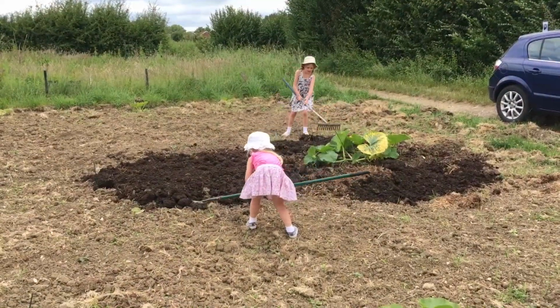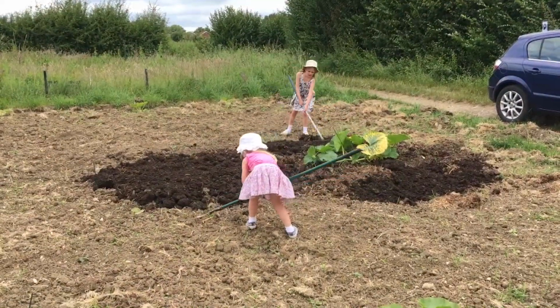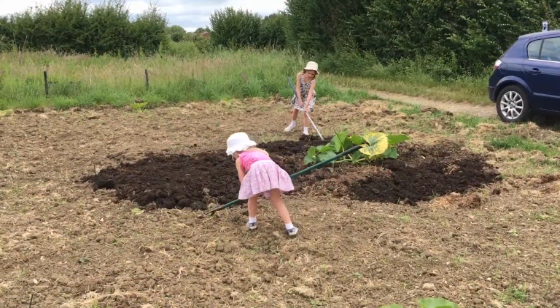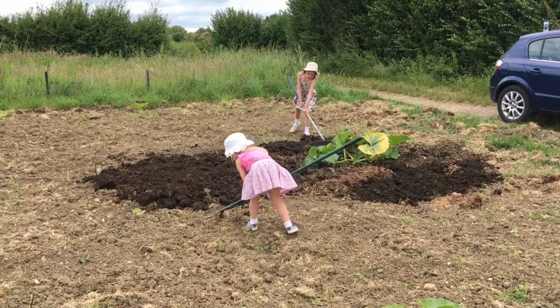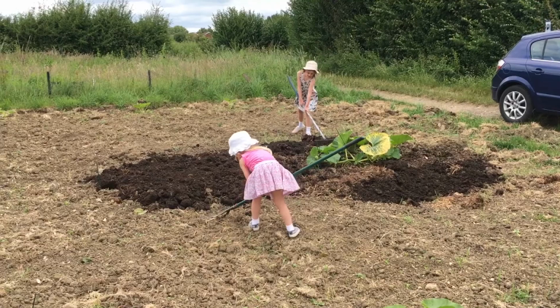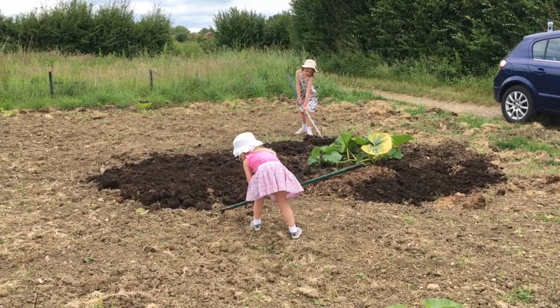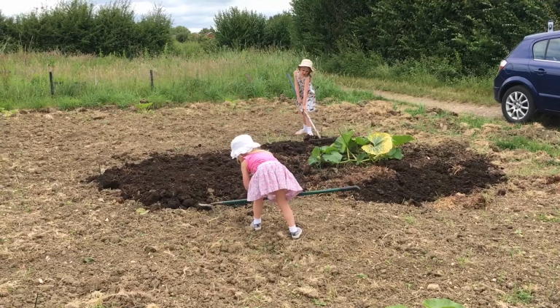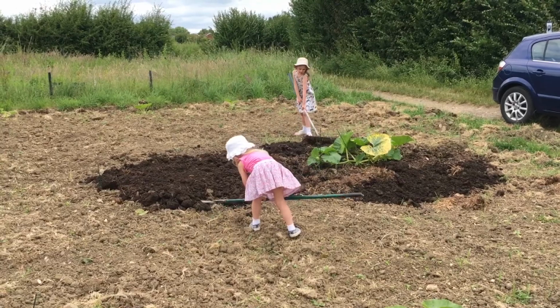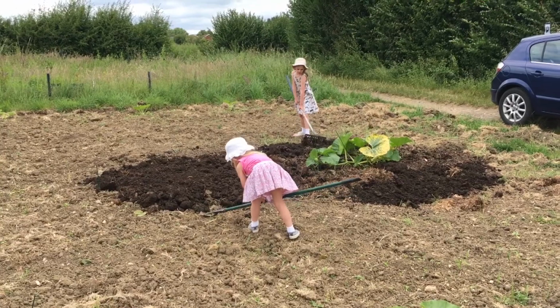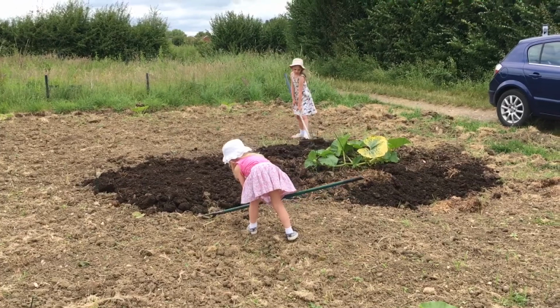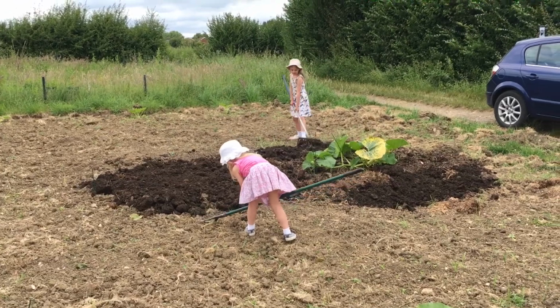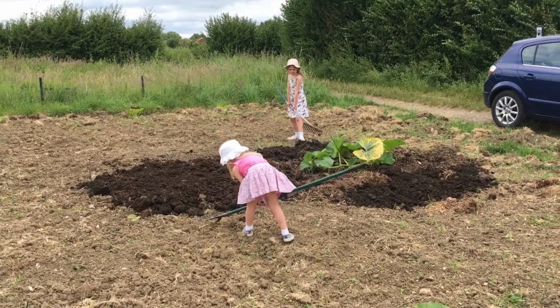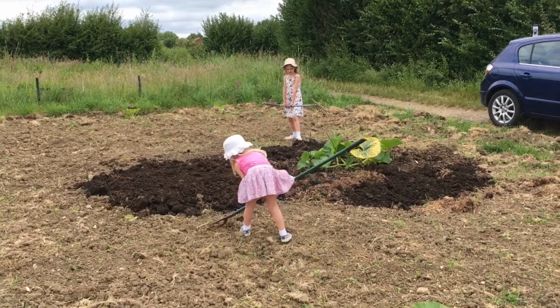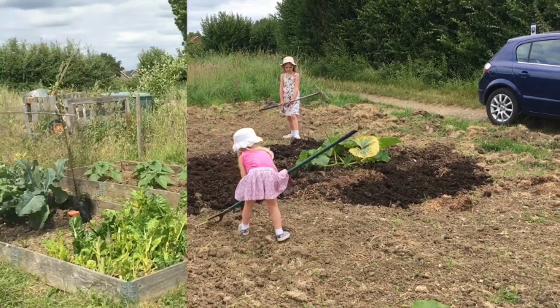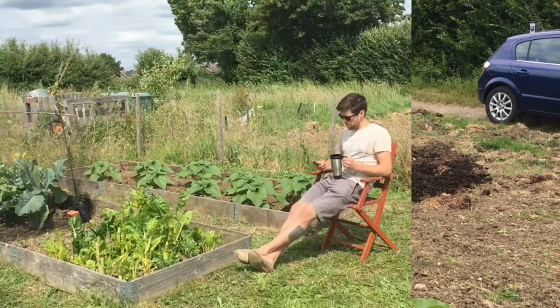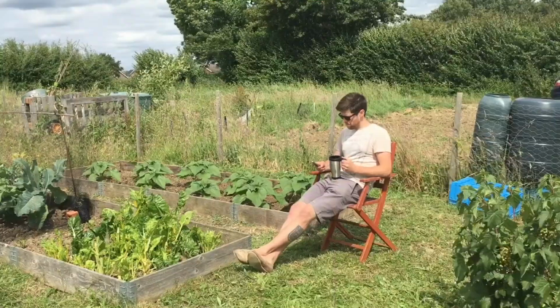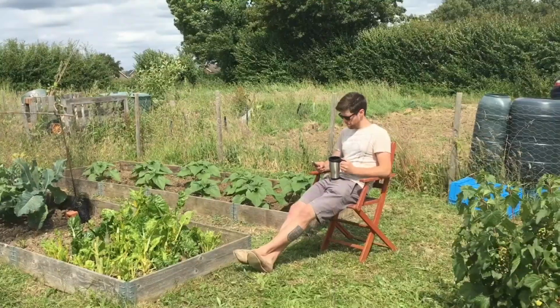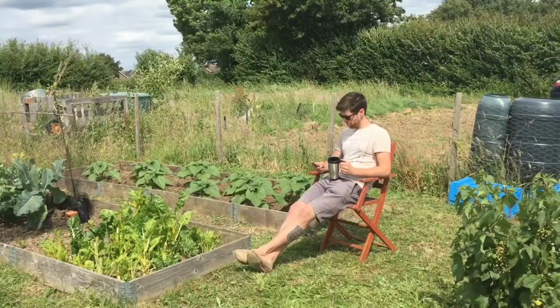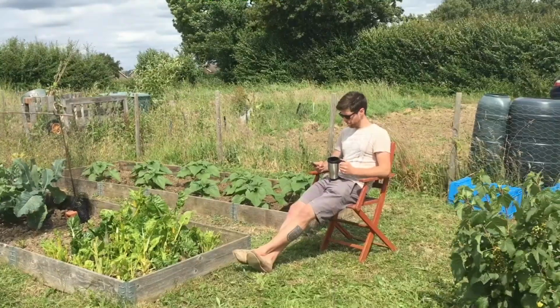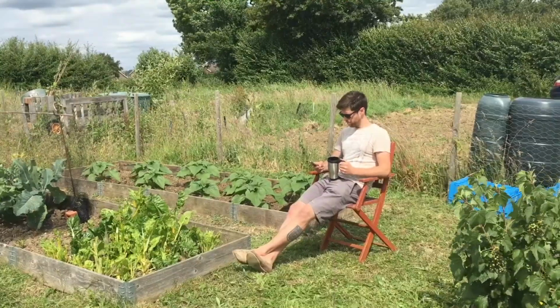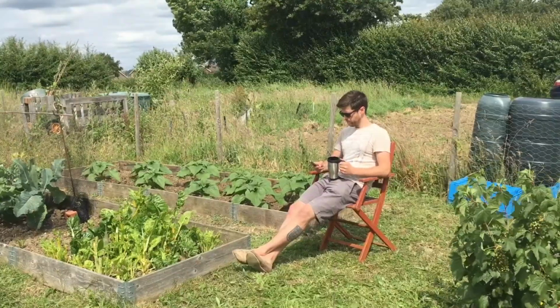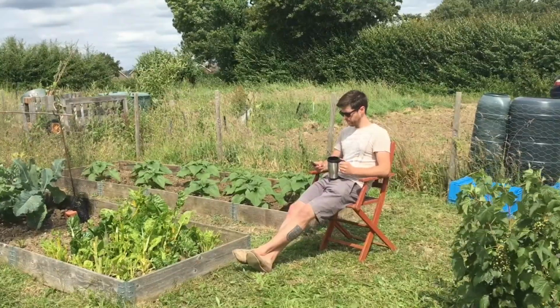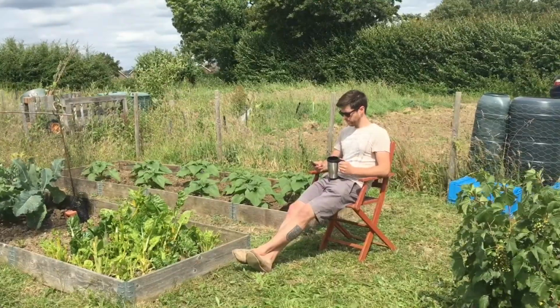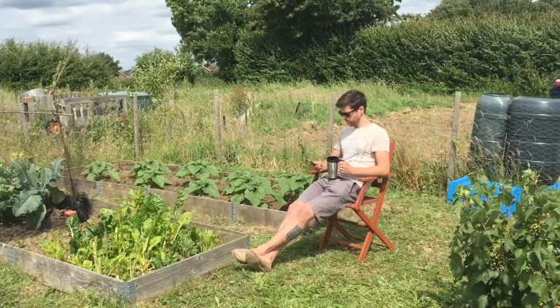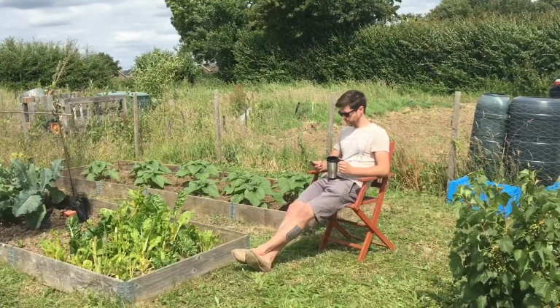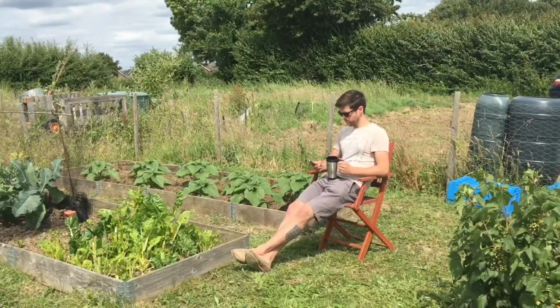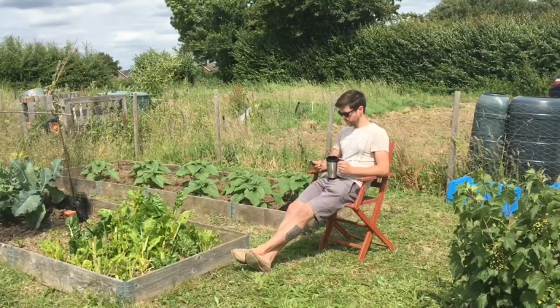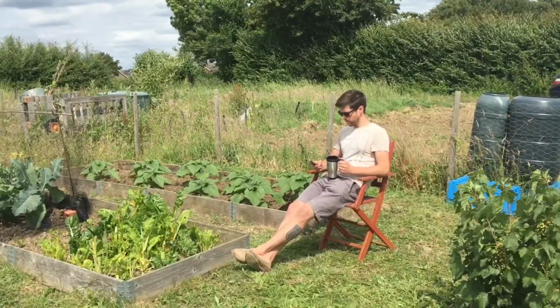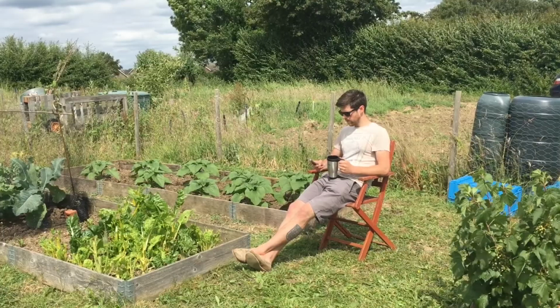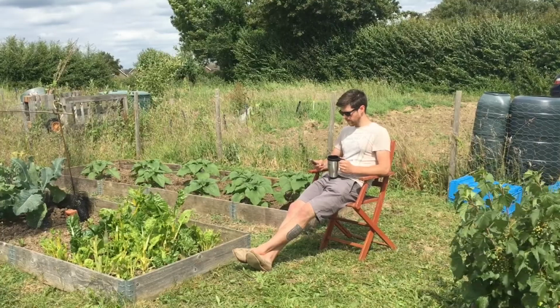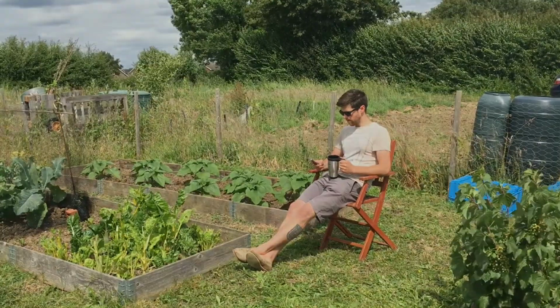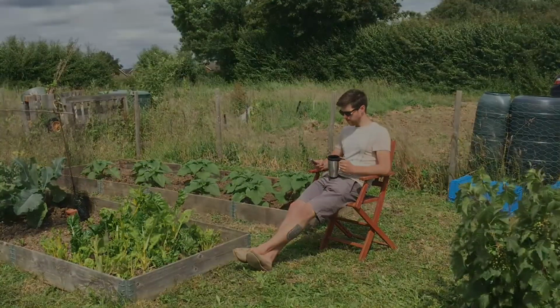What with weeding, hoeing, mulching, grass cutting, pruning, feeding, watering...